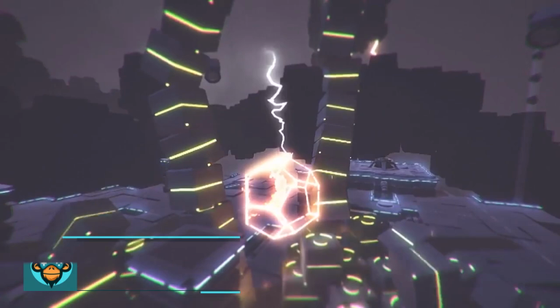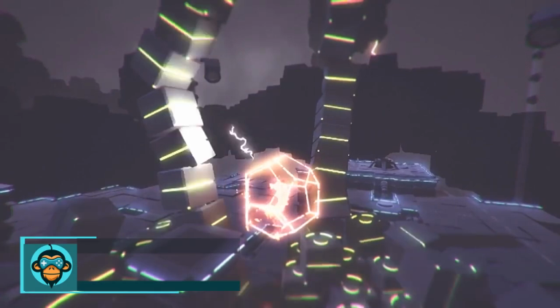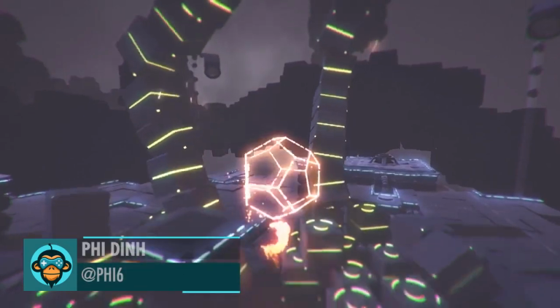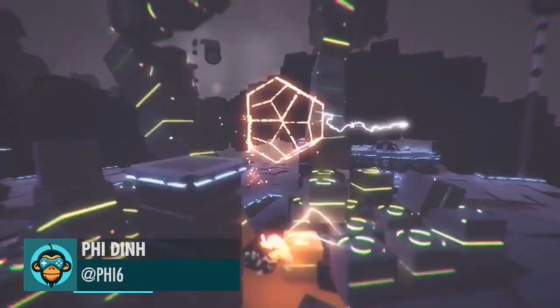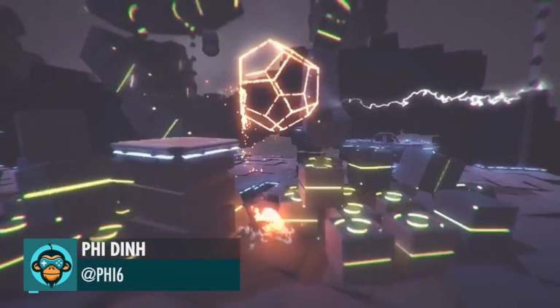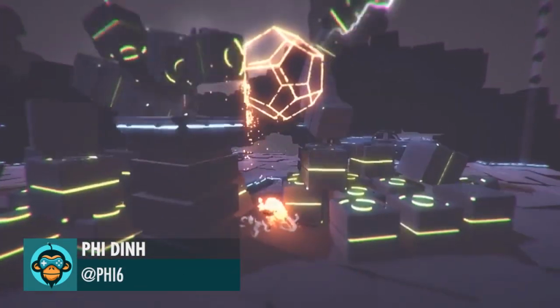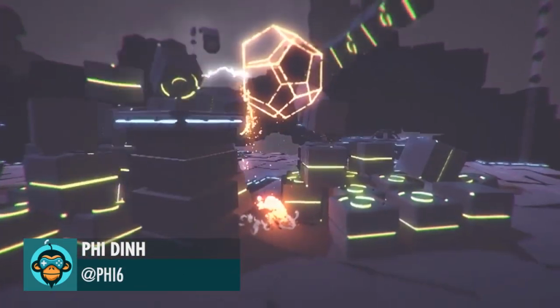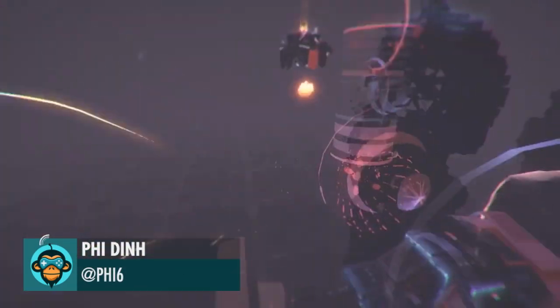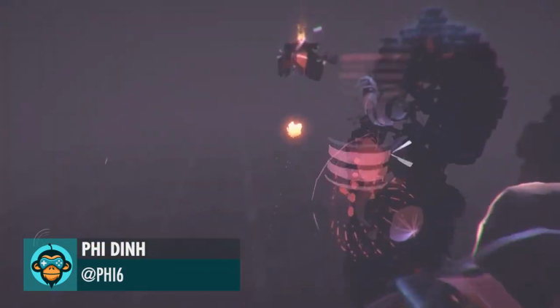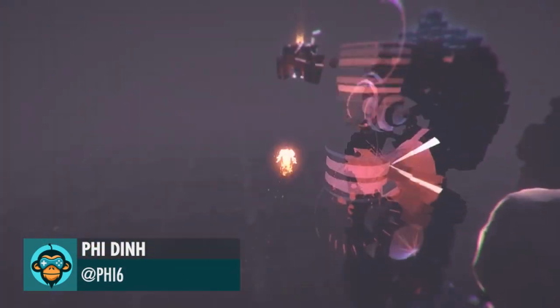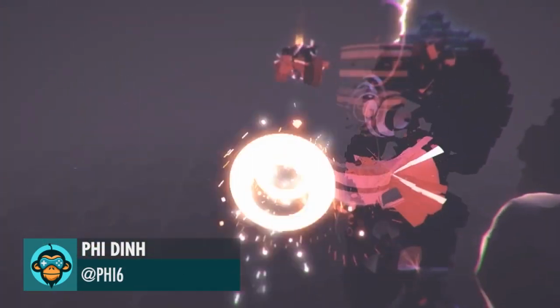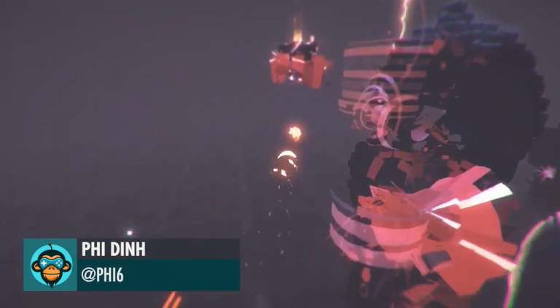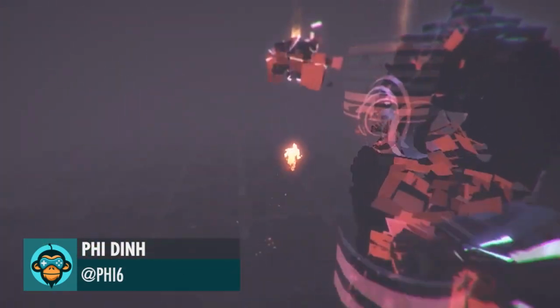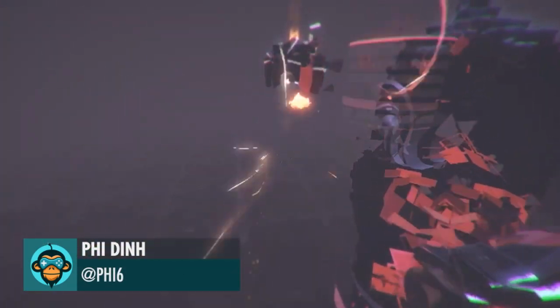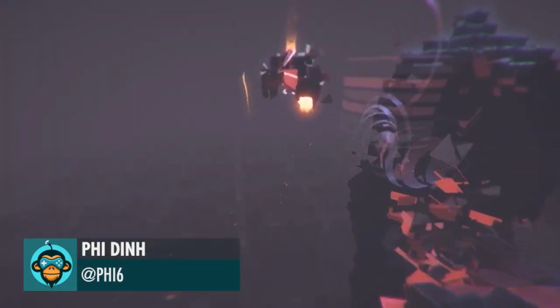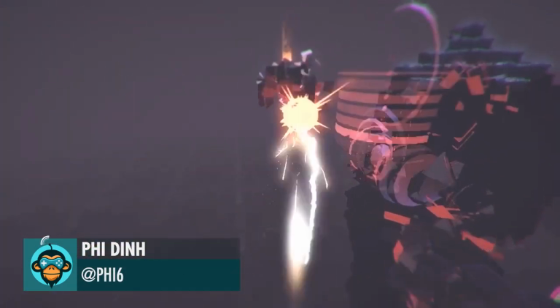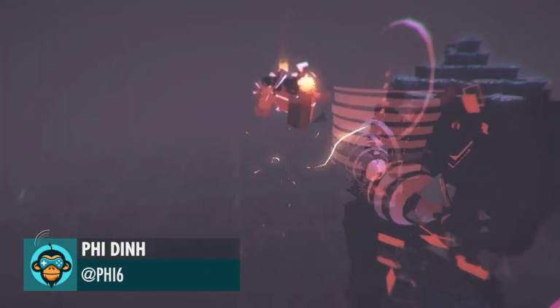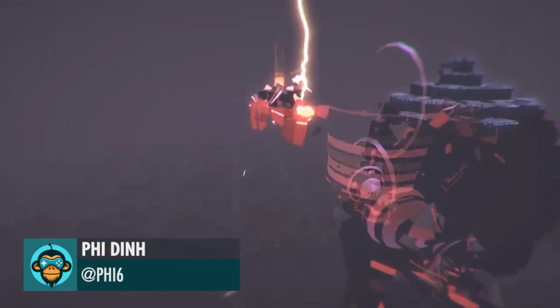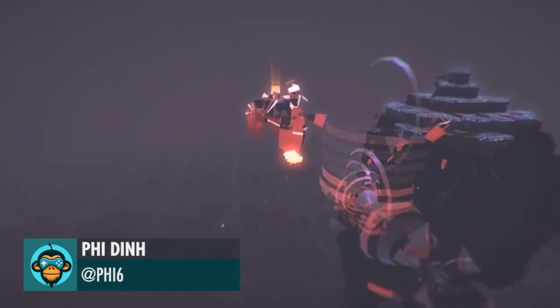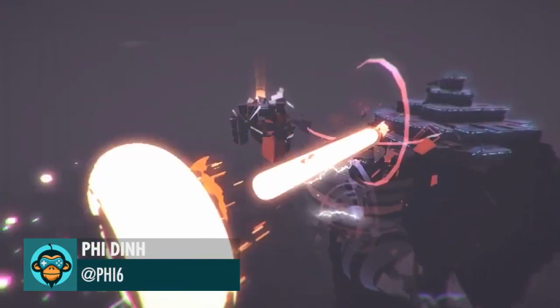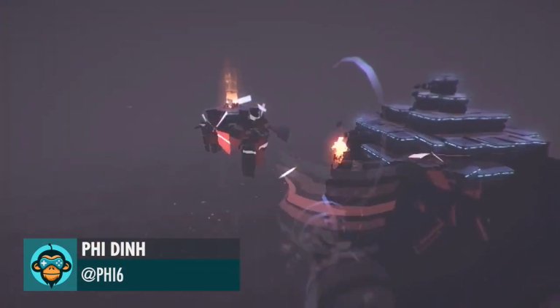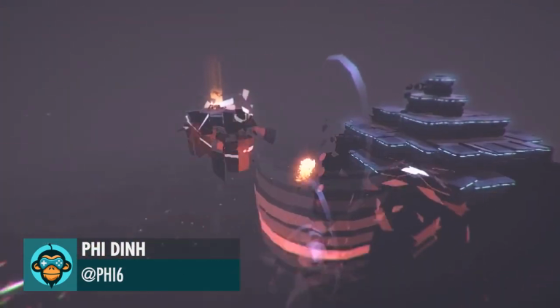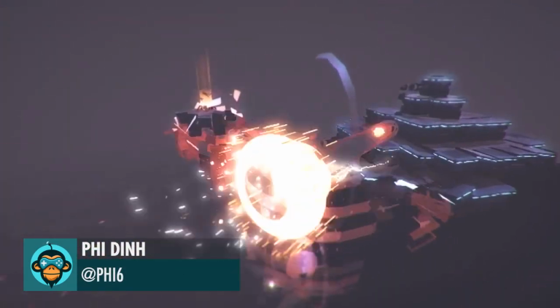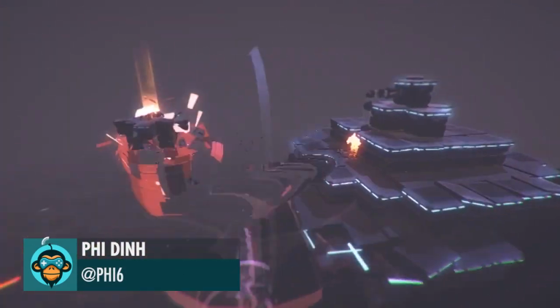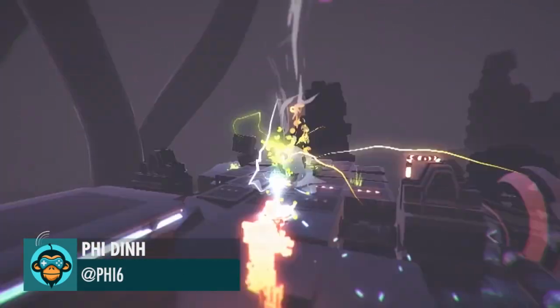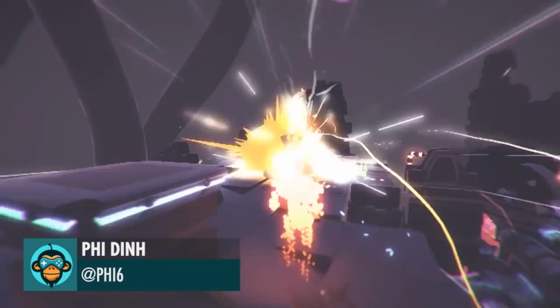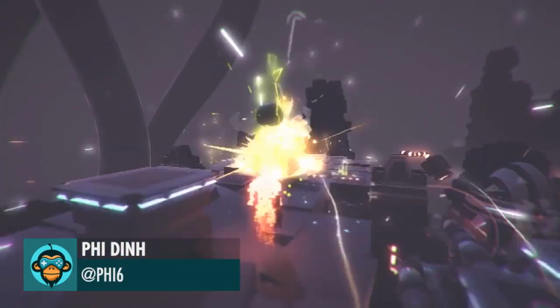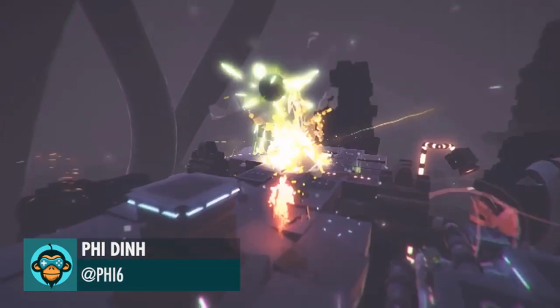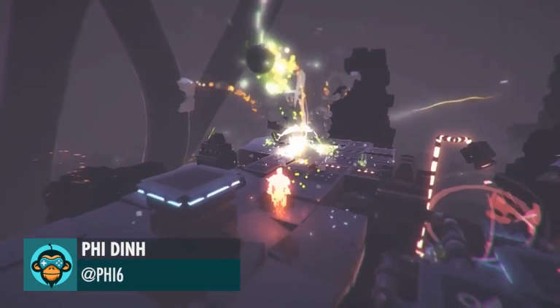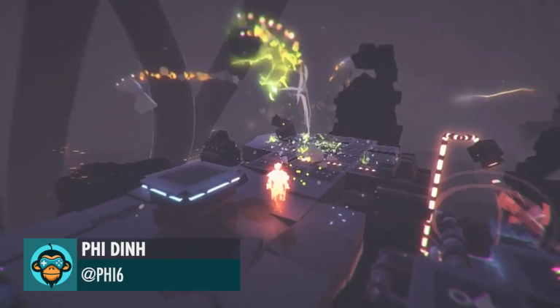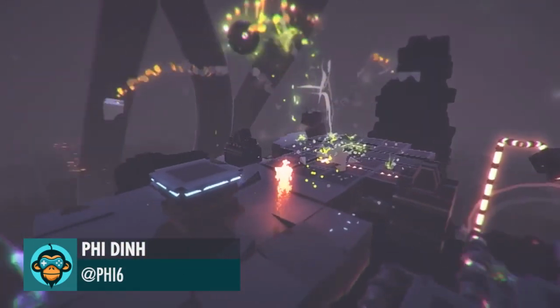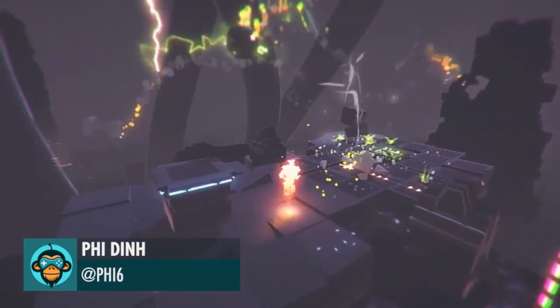By then shows off some amazing physics, crashes, shaders, and more in Recompile.